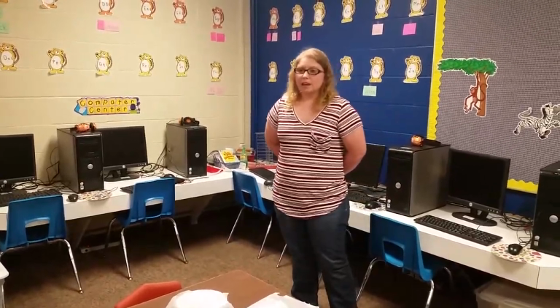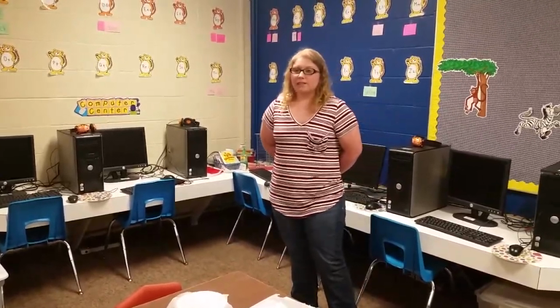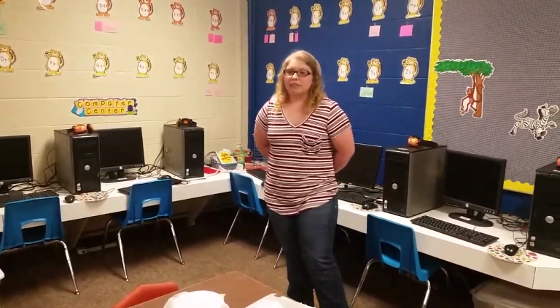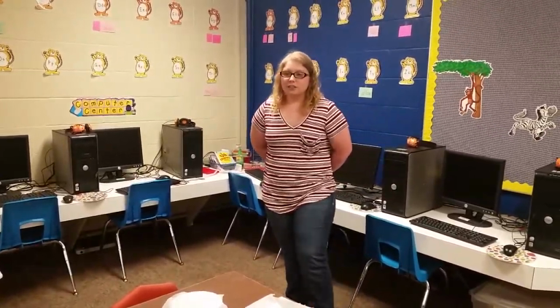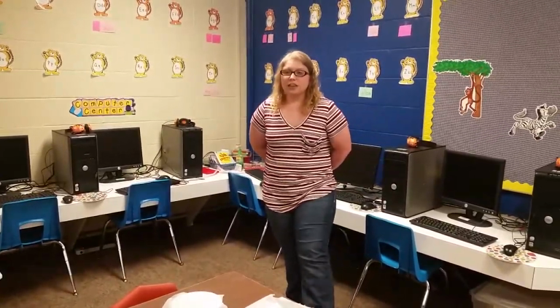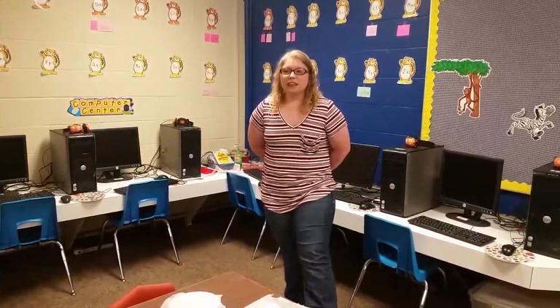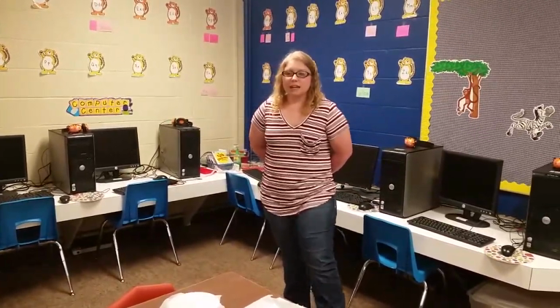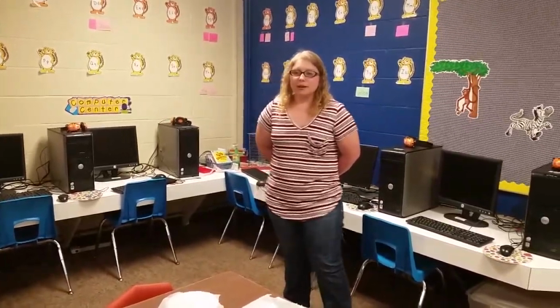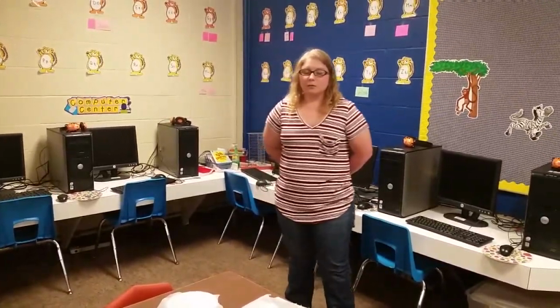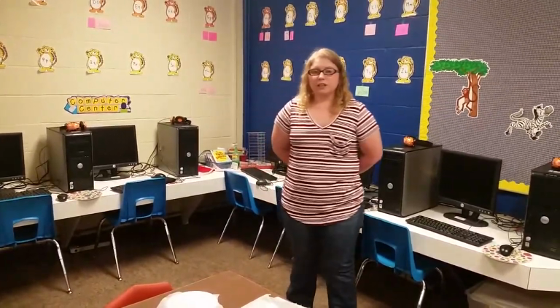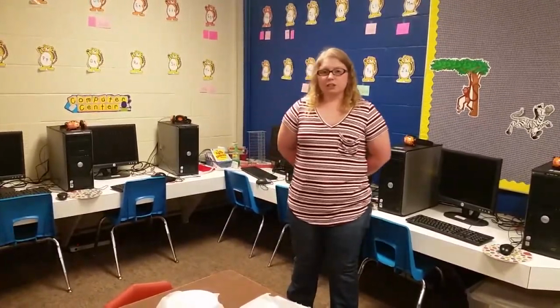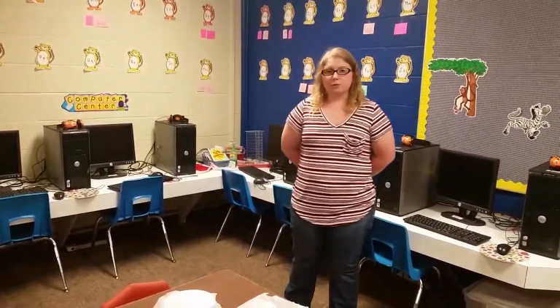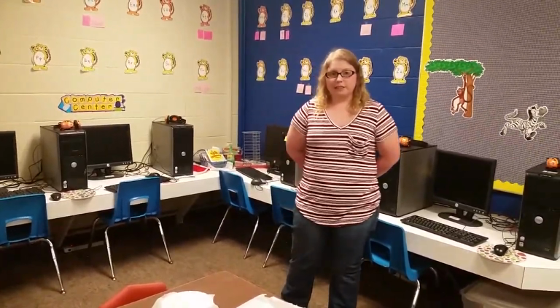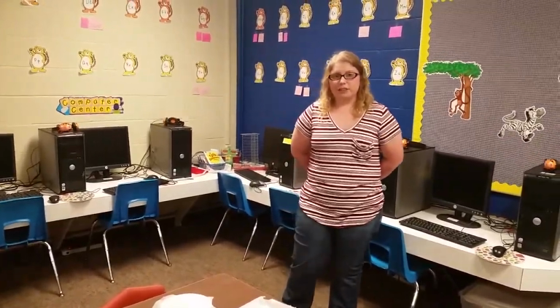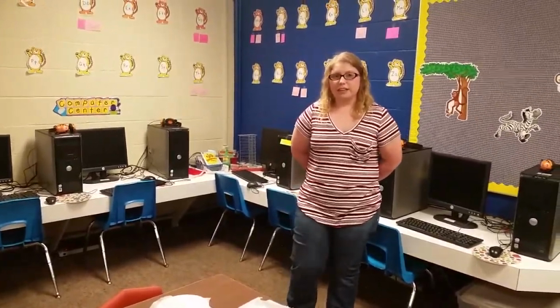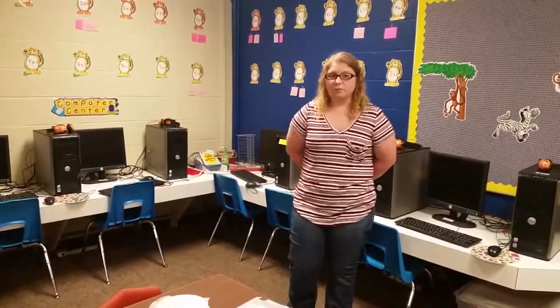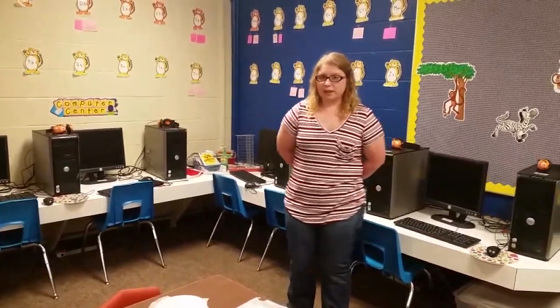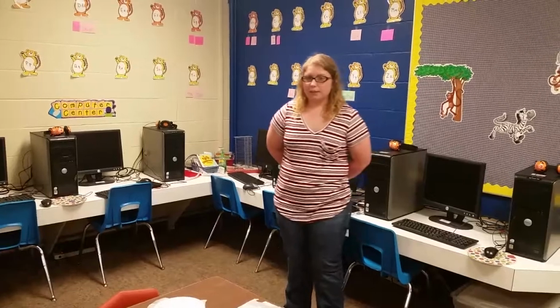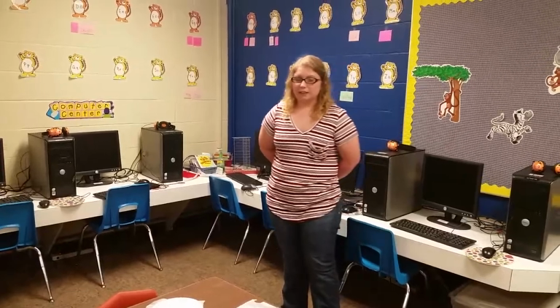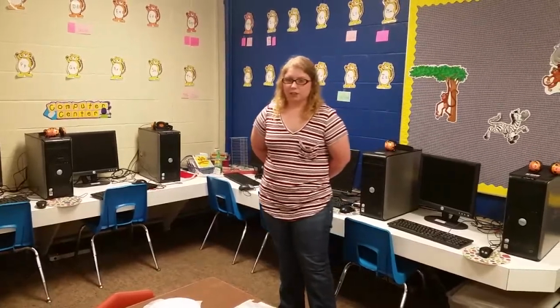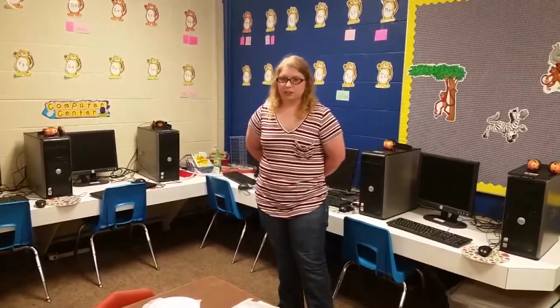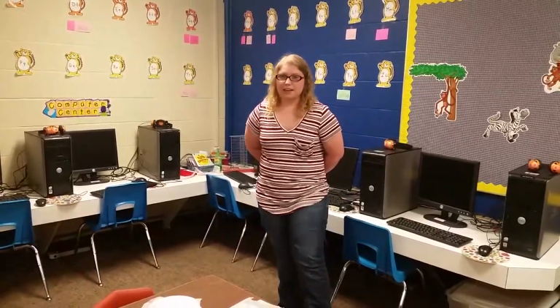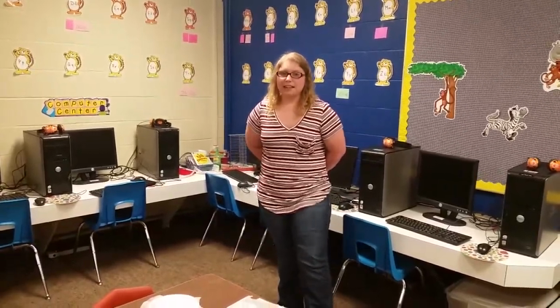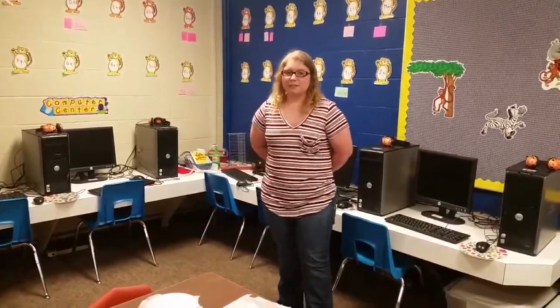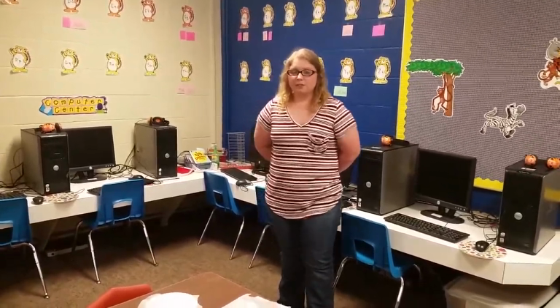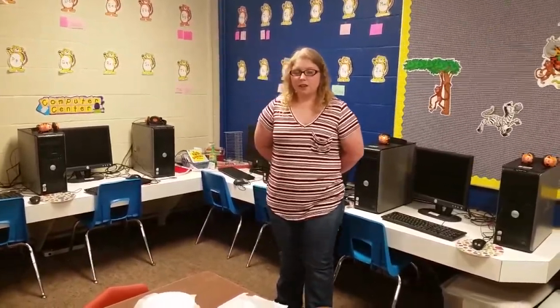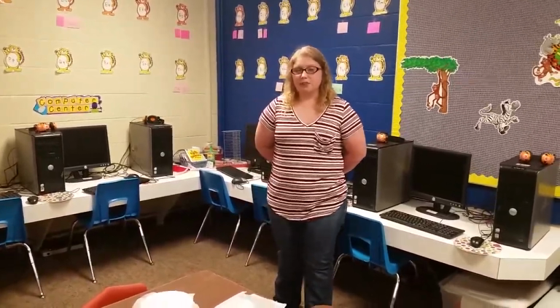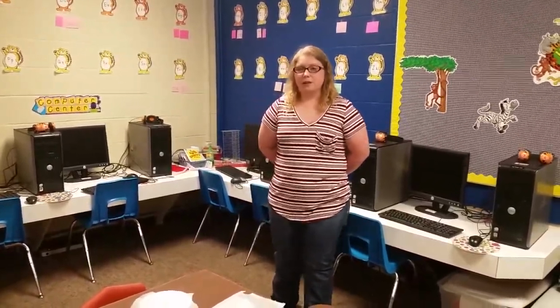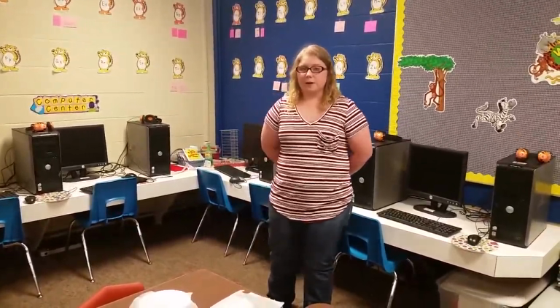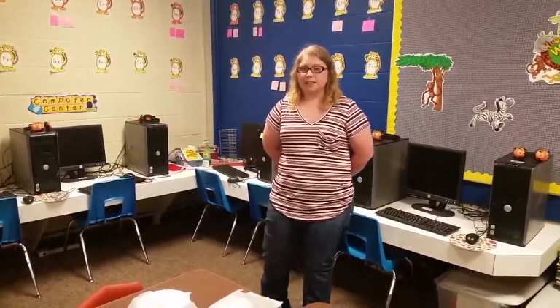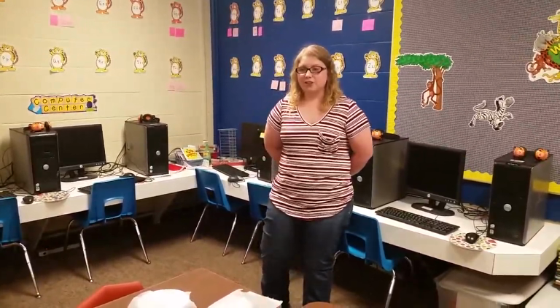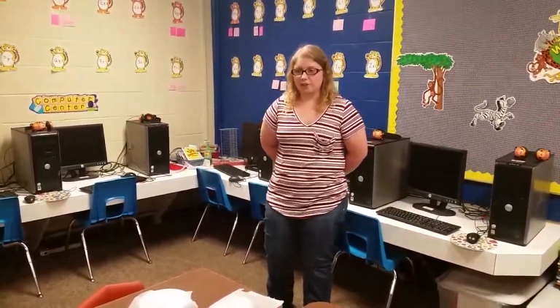If you teach, think about what the students will be interested in and what they will like to learn. Because if you do, then you will be the best teacher ever.